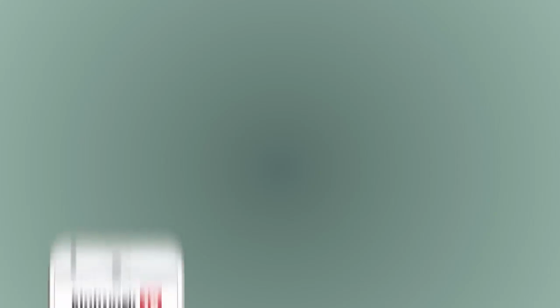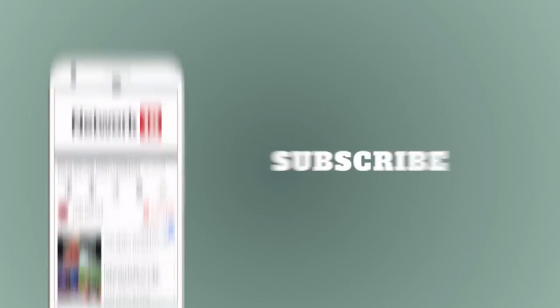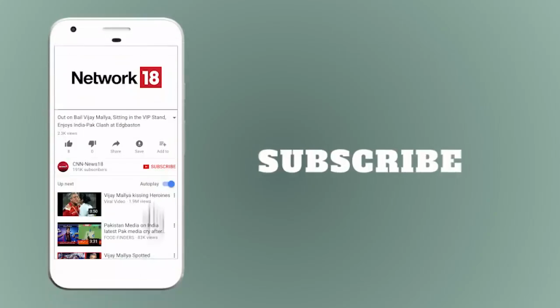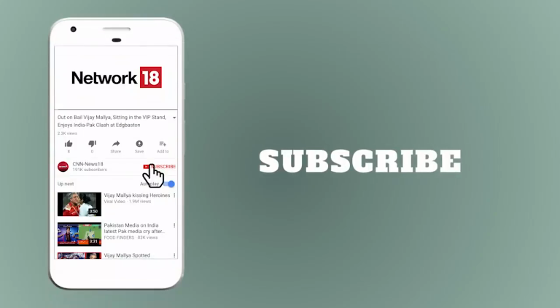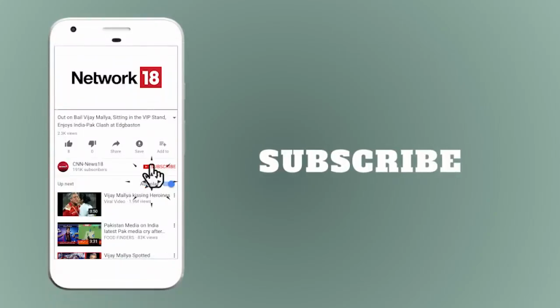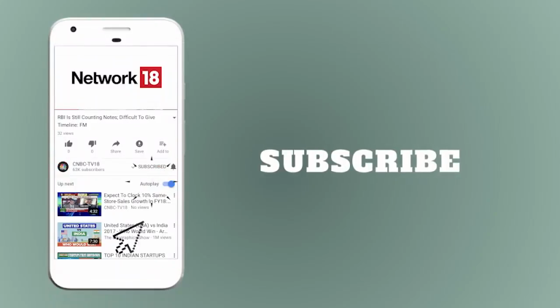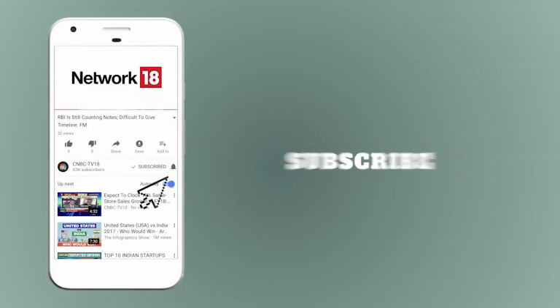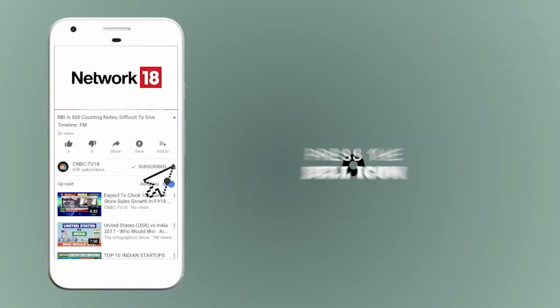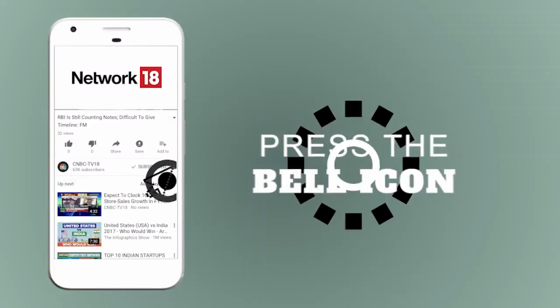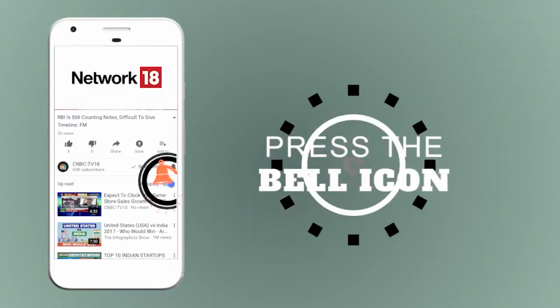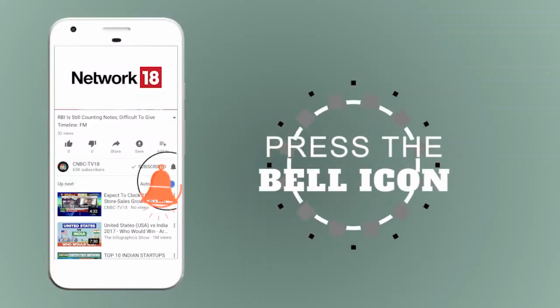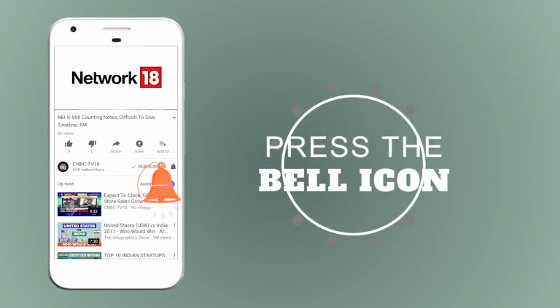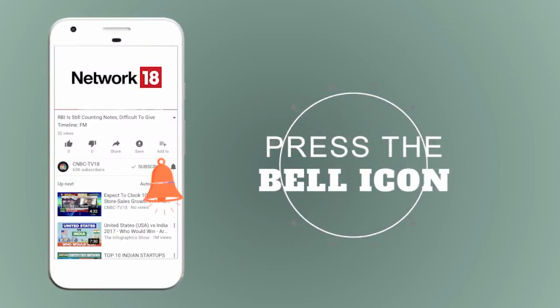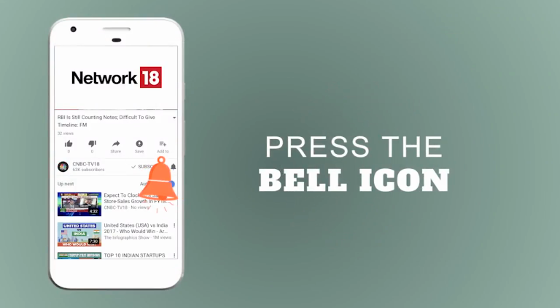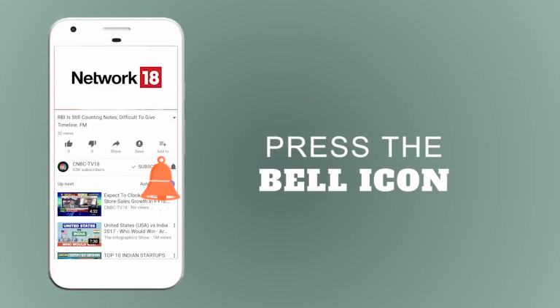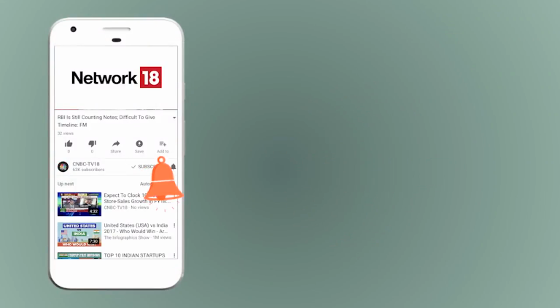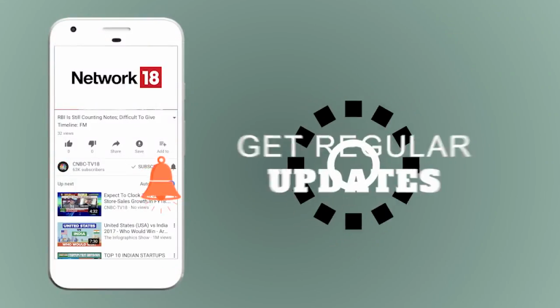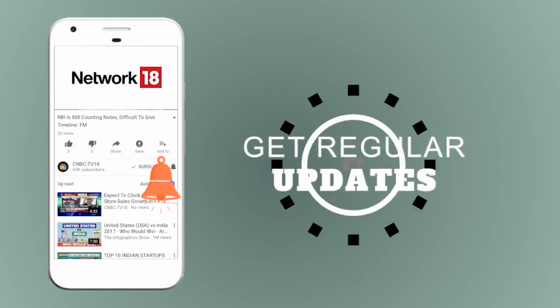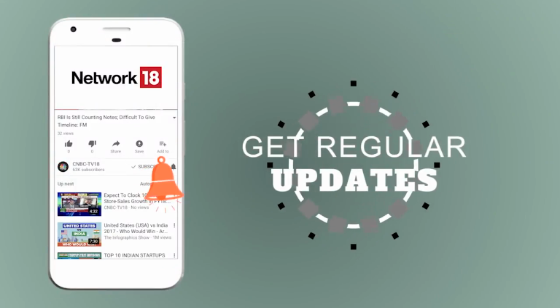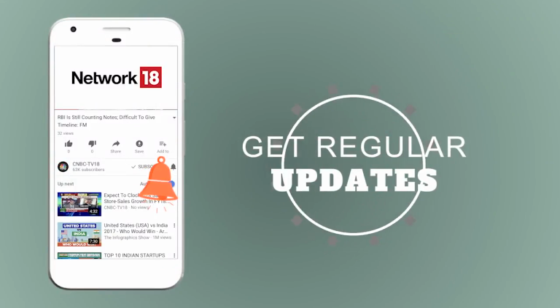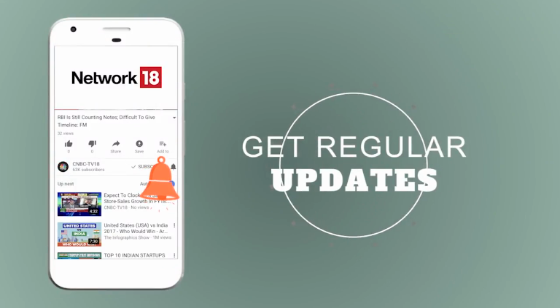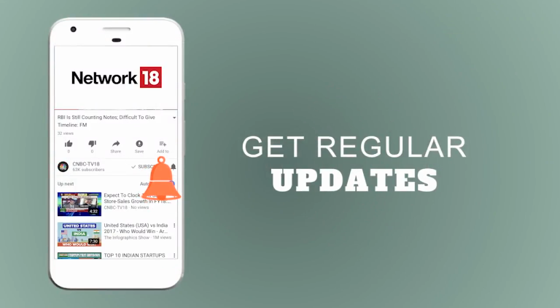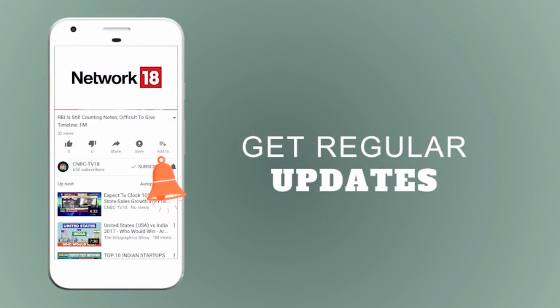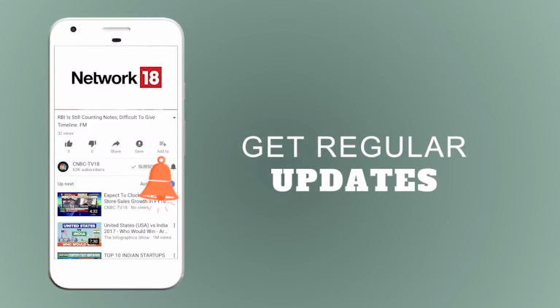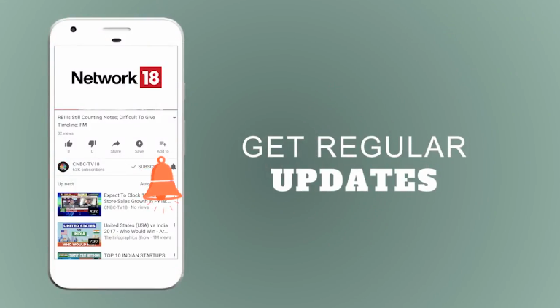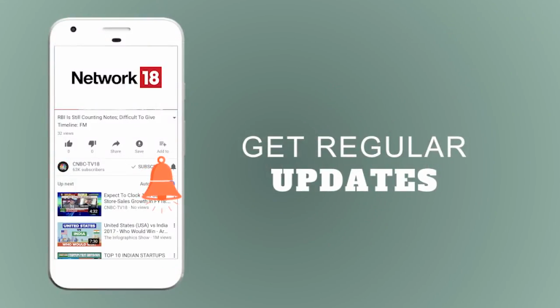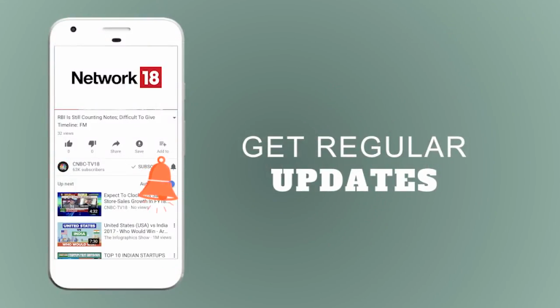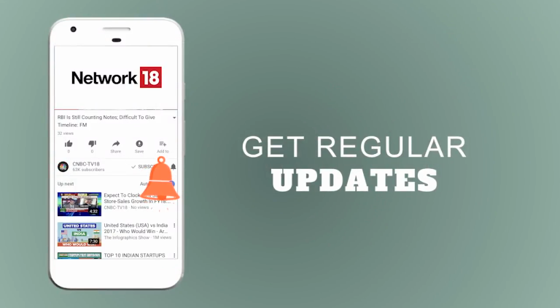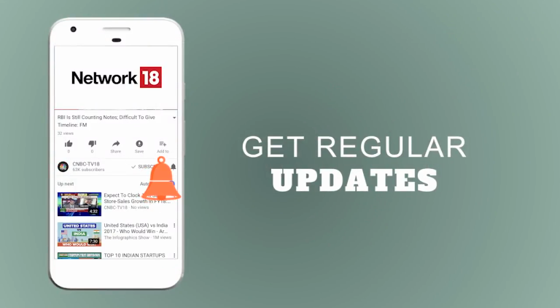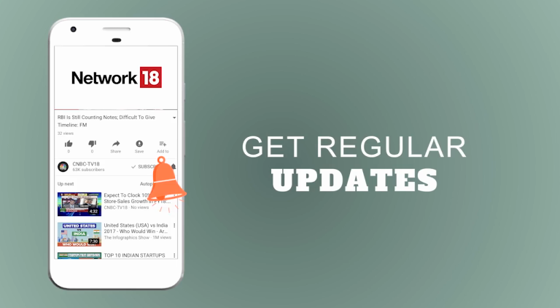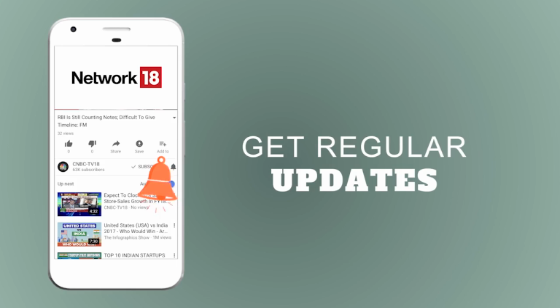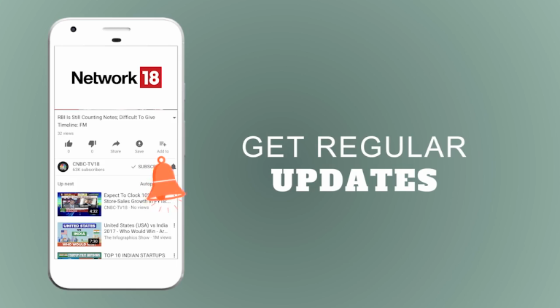Please subscribe and don't forget to press the bell icon to get notified whenever we upload a new video.